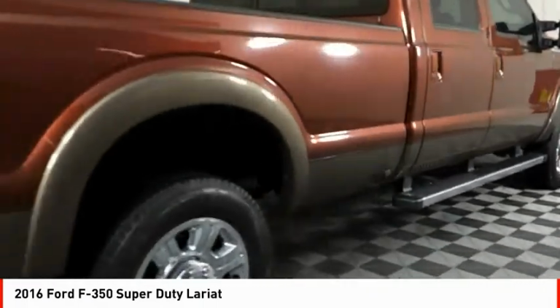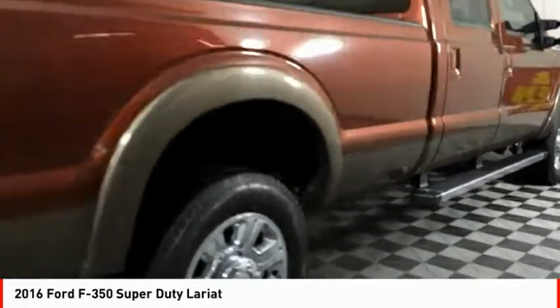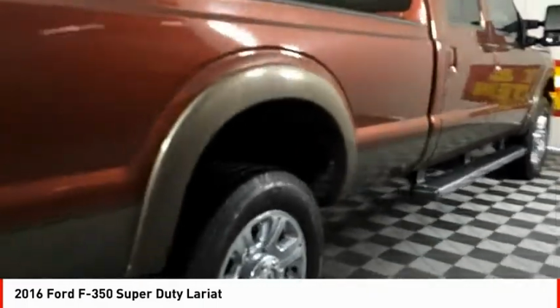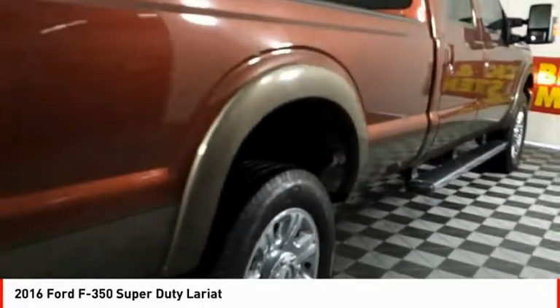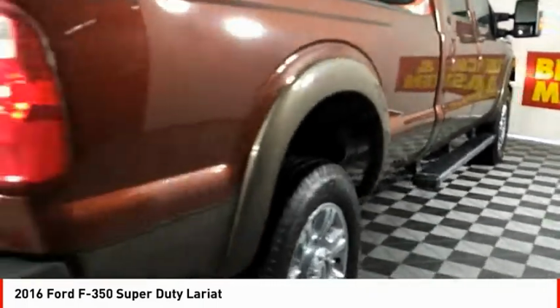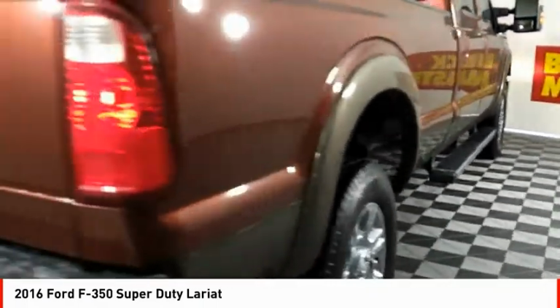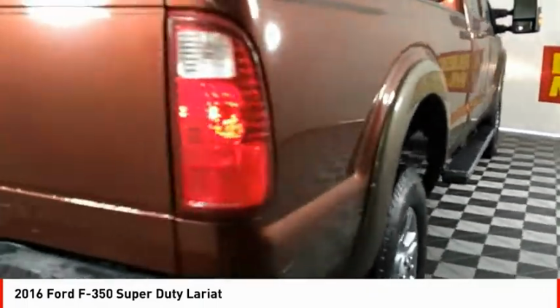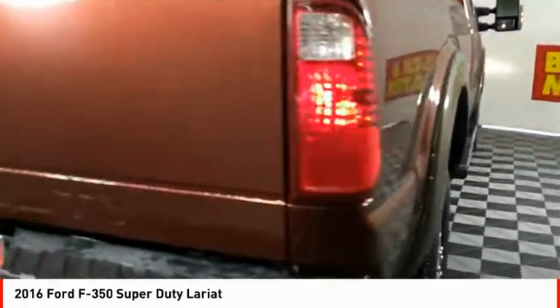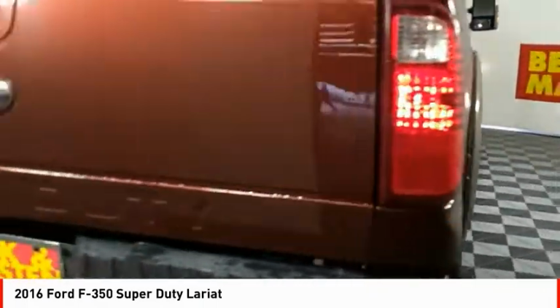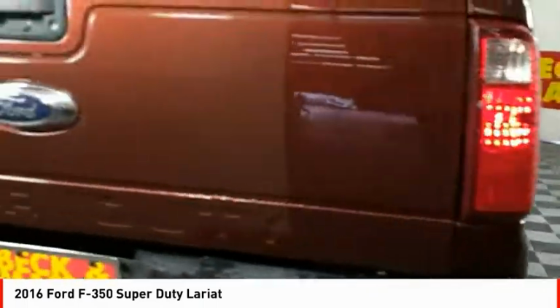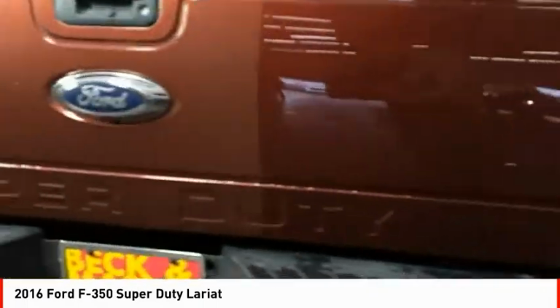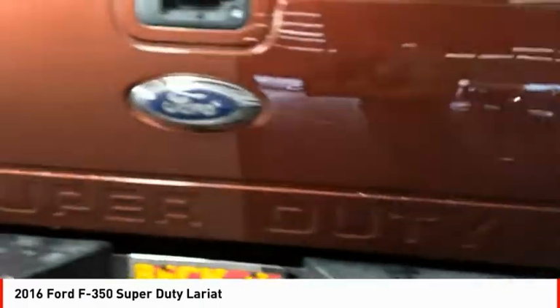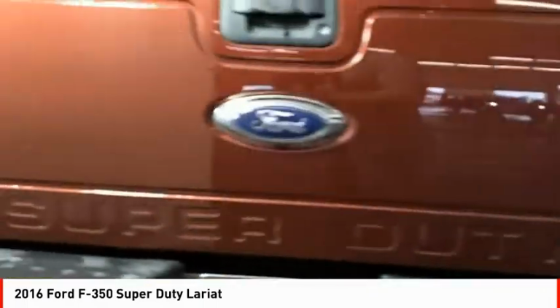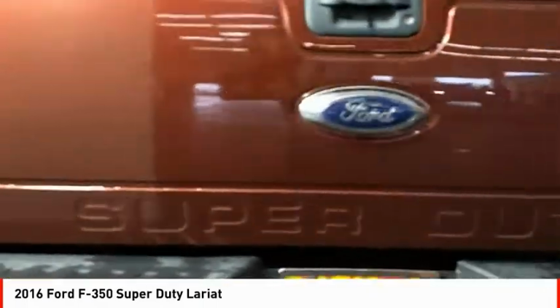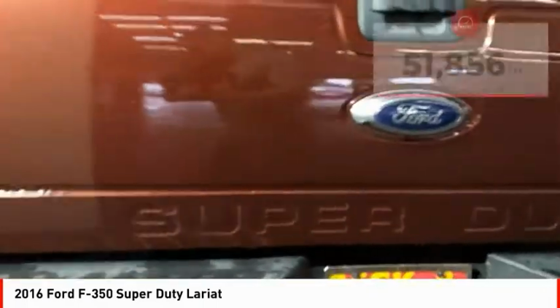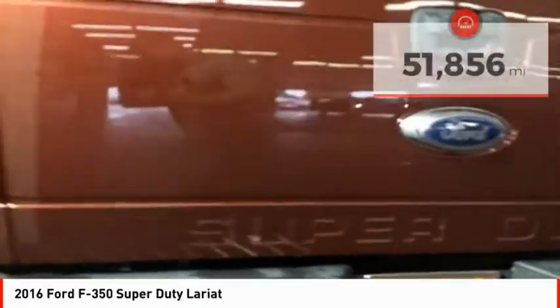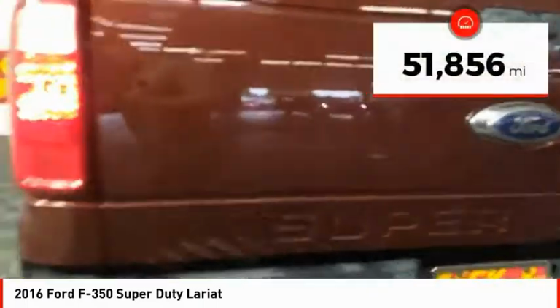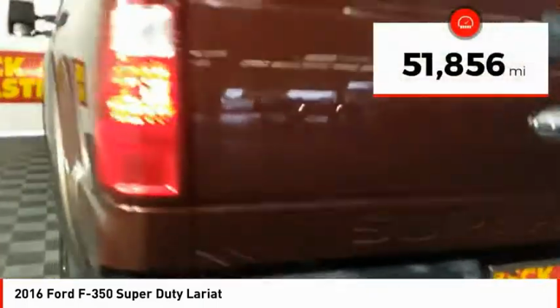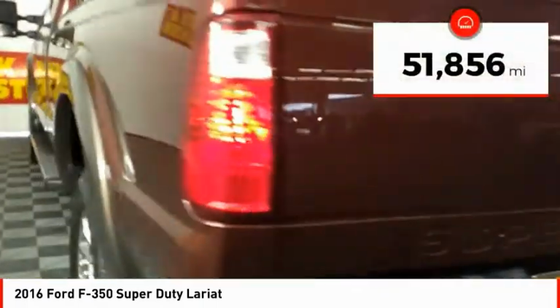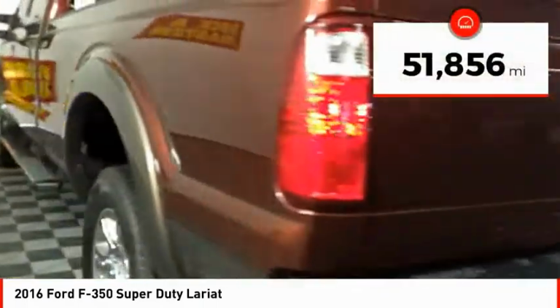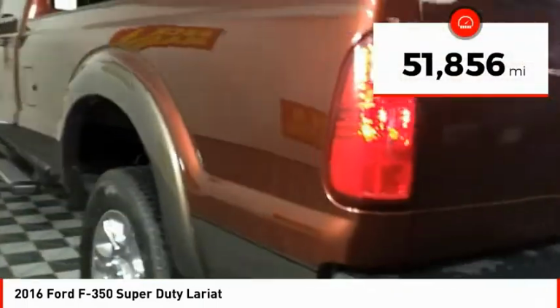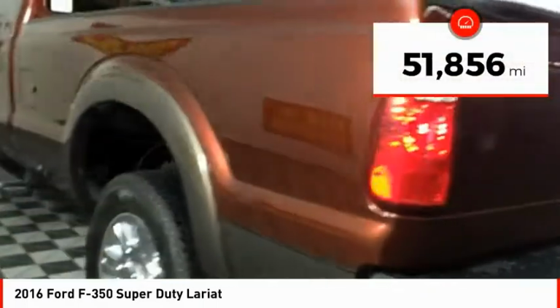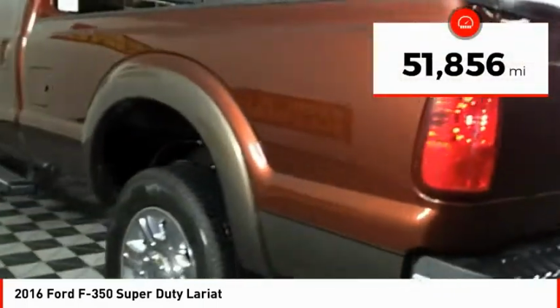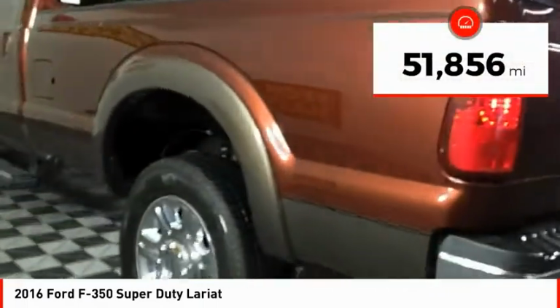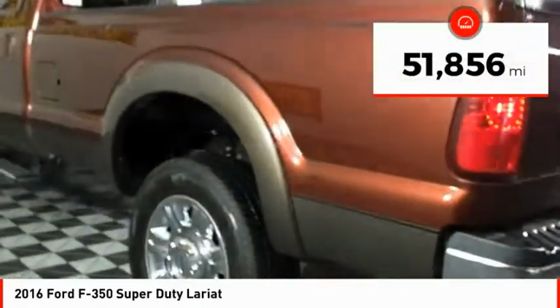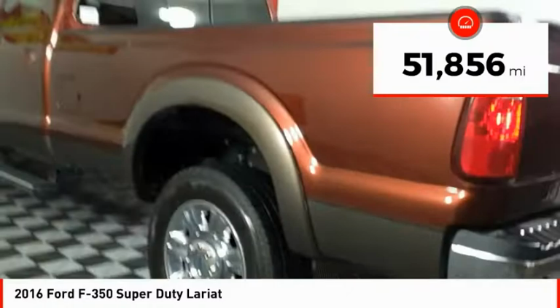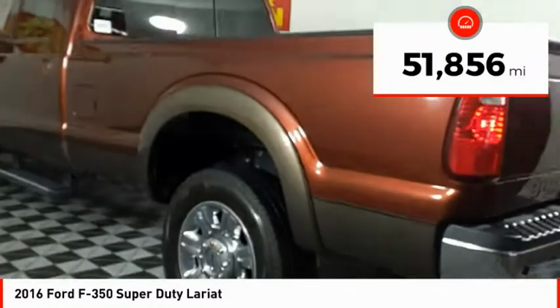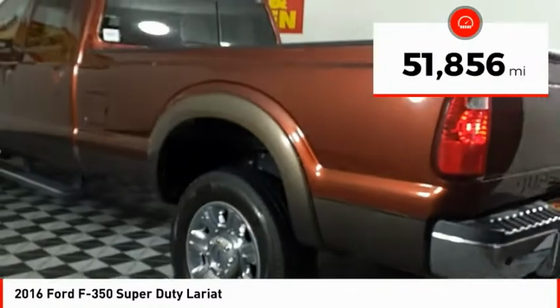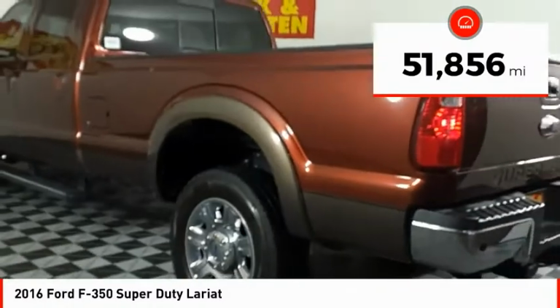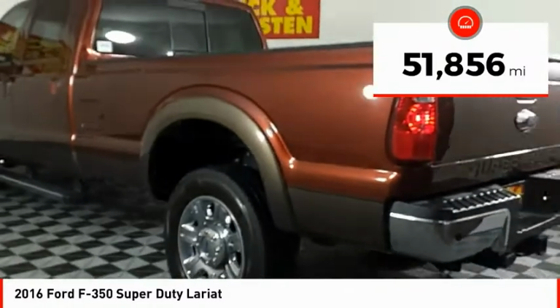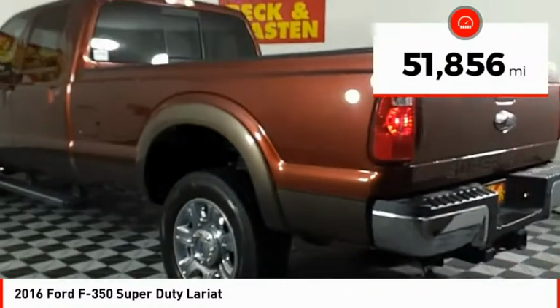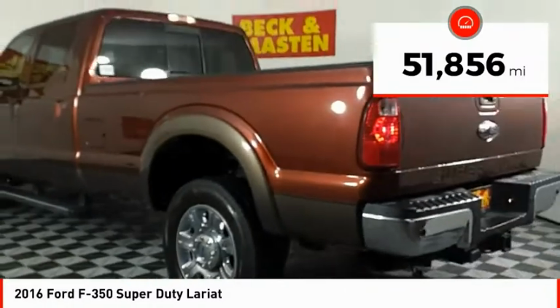Ford F-350 Super Duty. This vehicle has less than 55,000 miles.